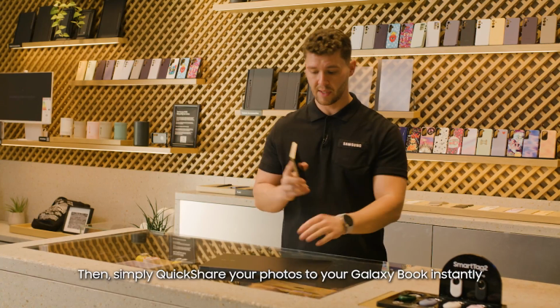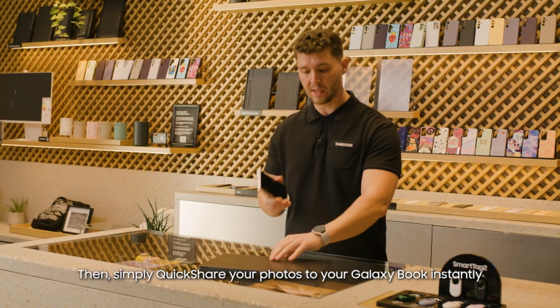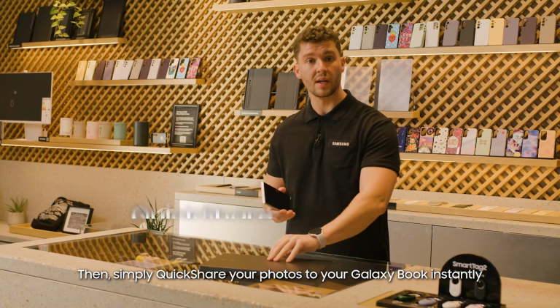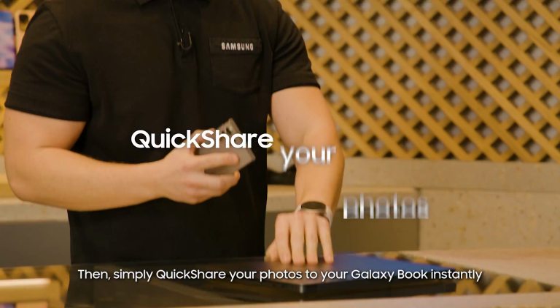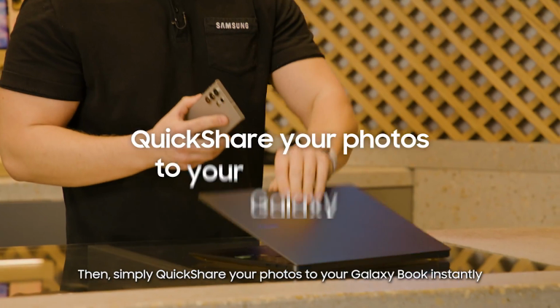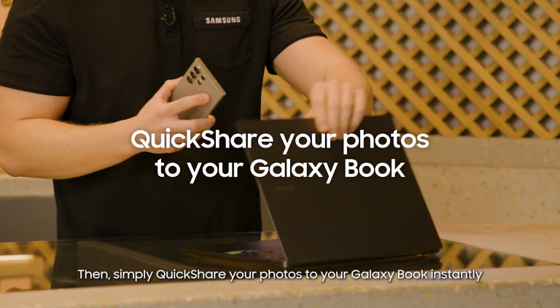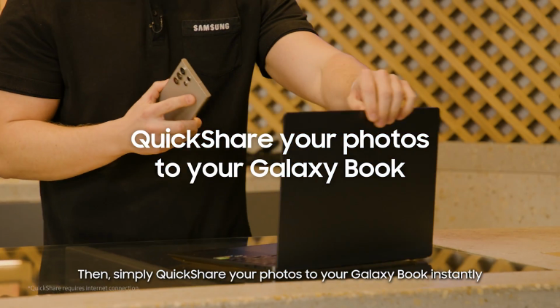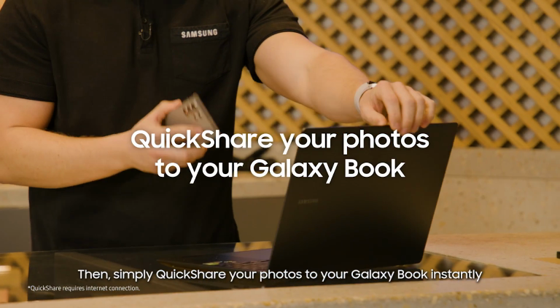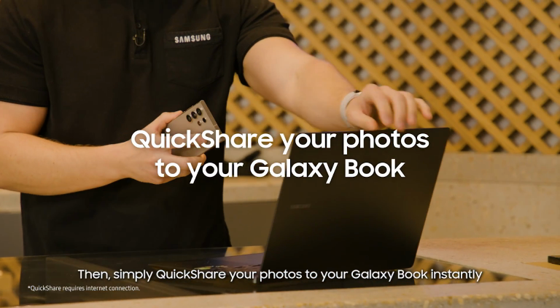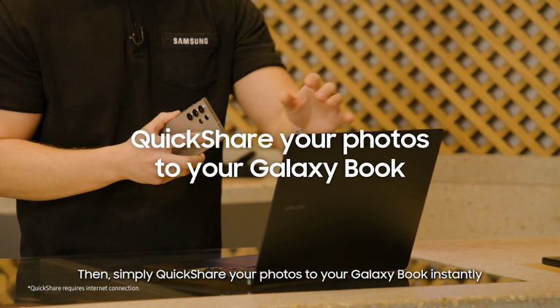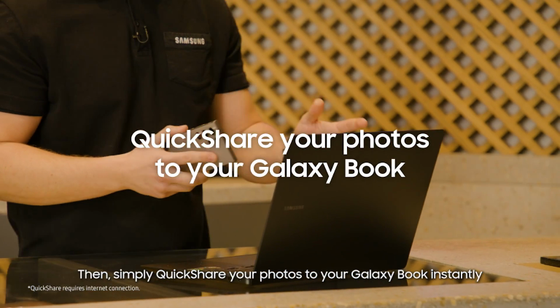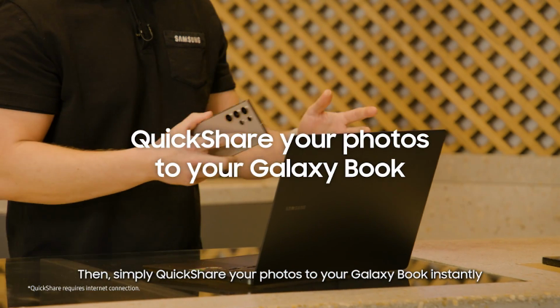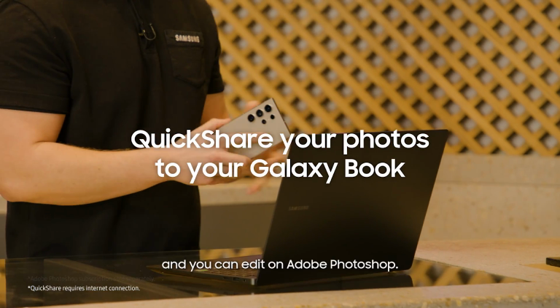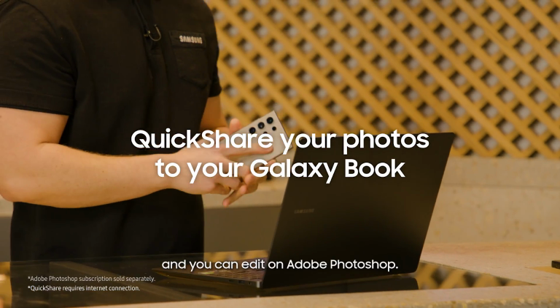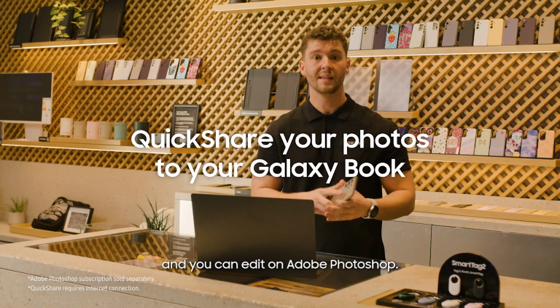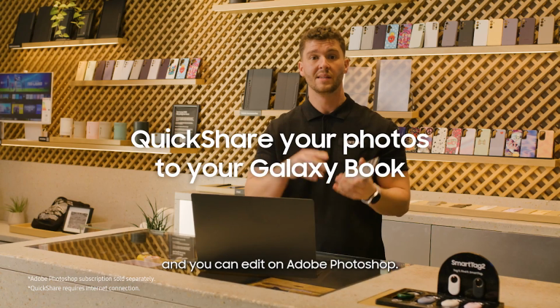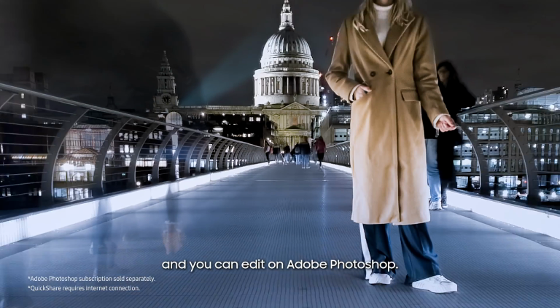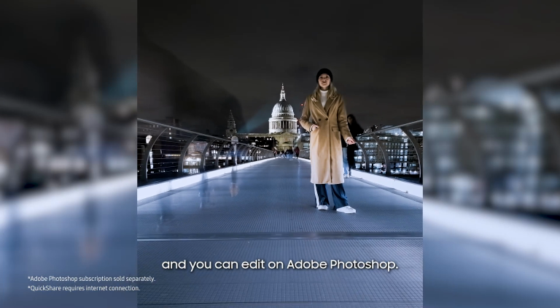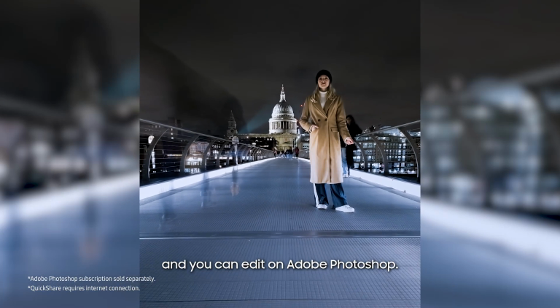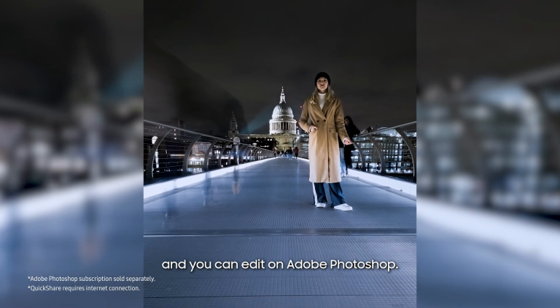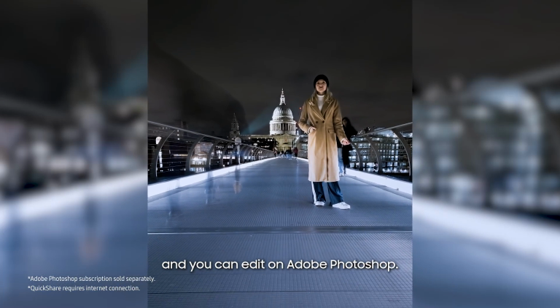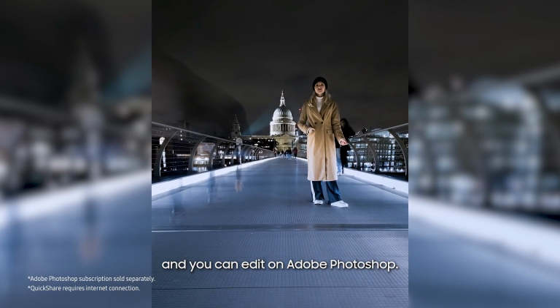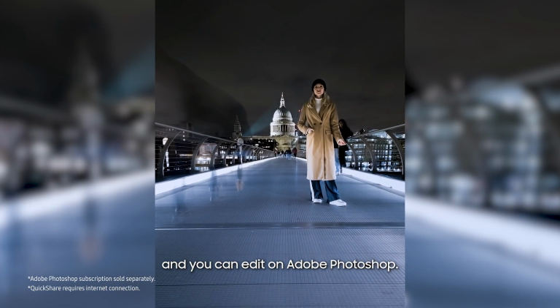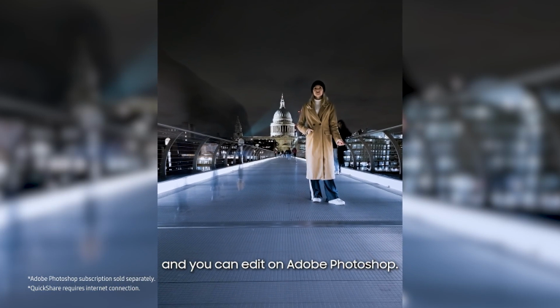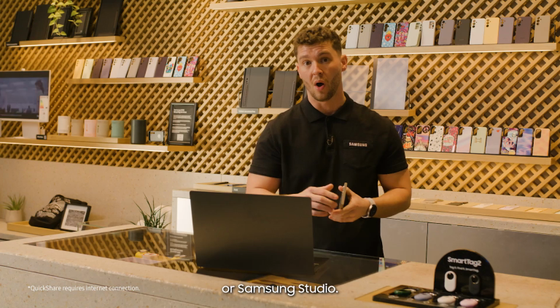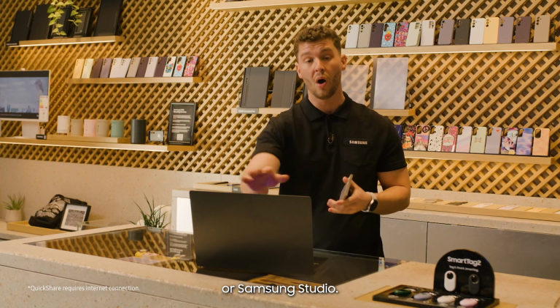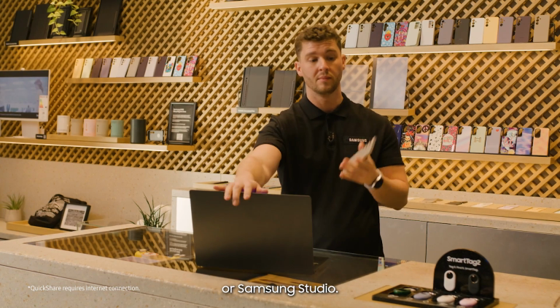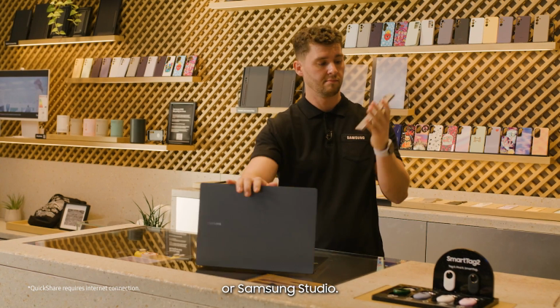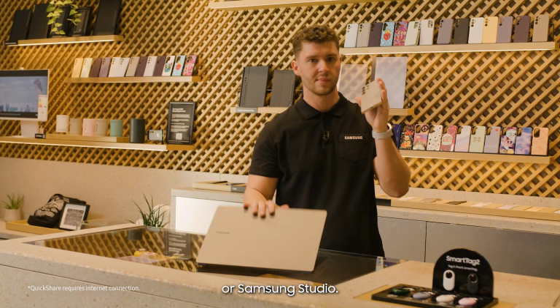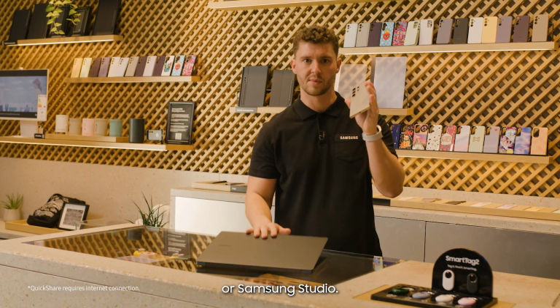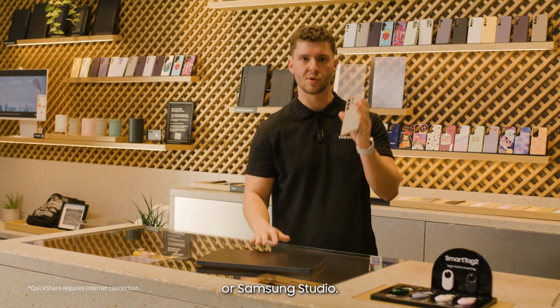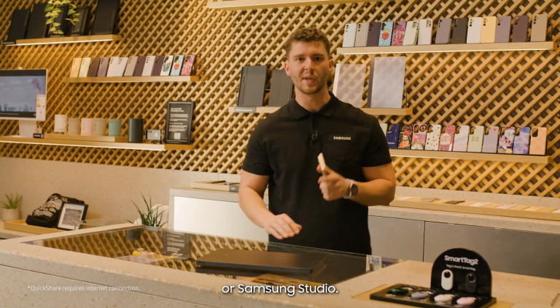Then, simply quick share your photos to your Galaxy Book instantly, and you can edit on Adobe Photoshop or Samsung Studio.